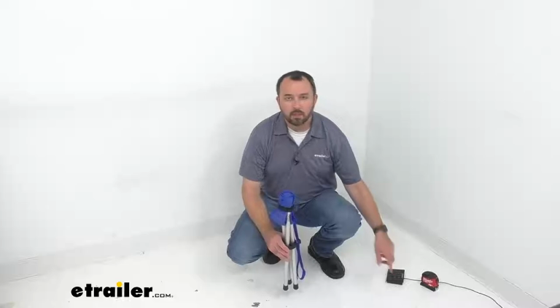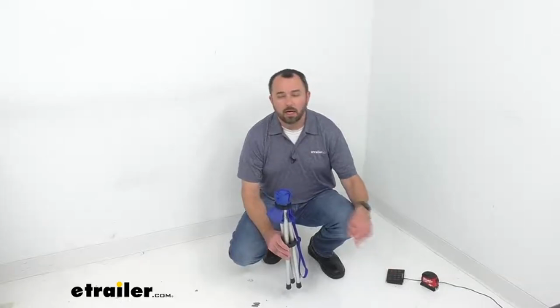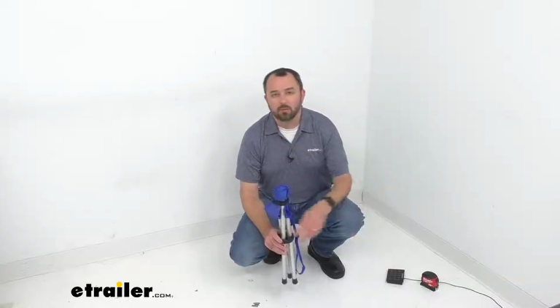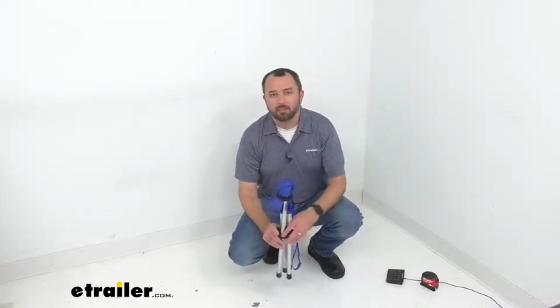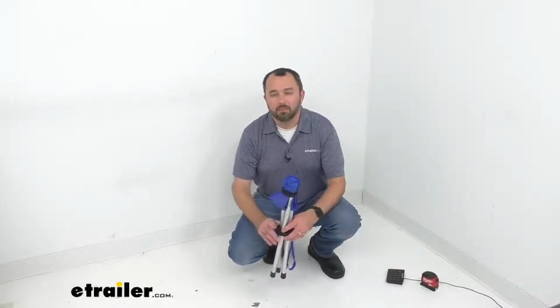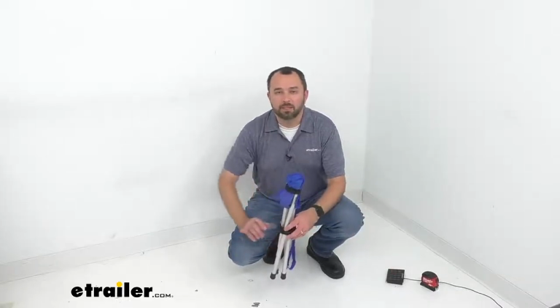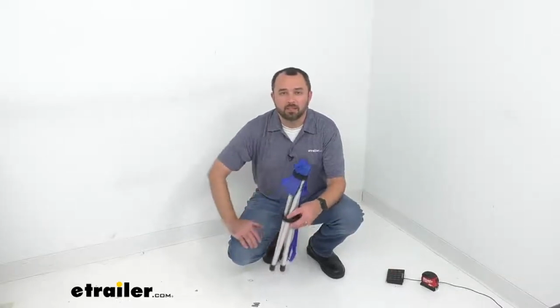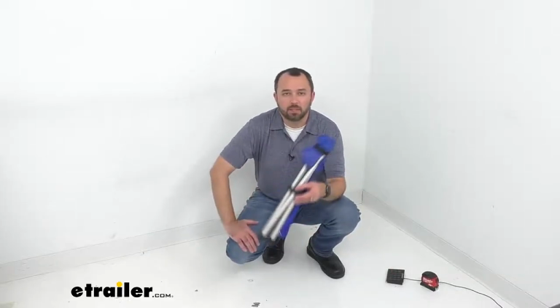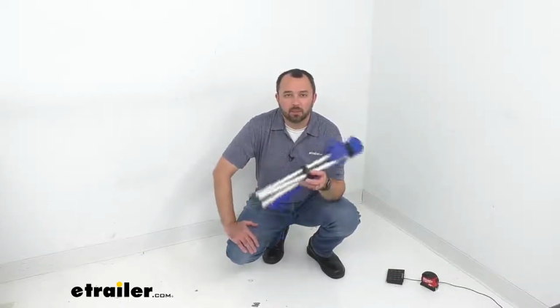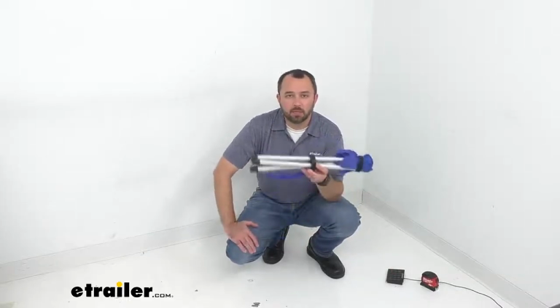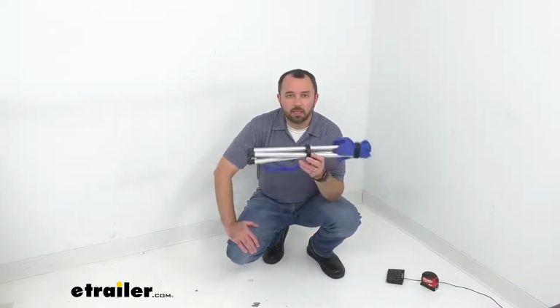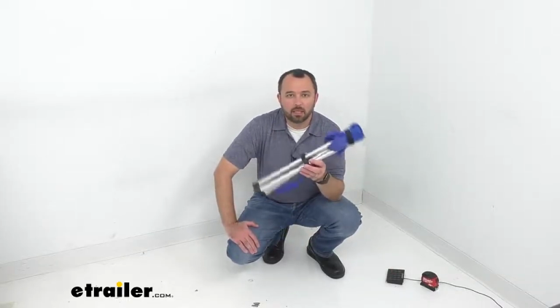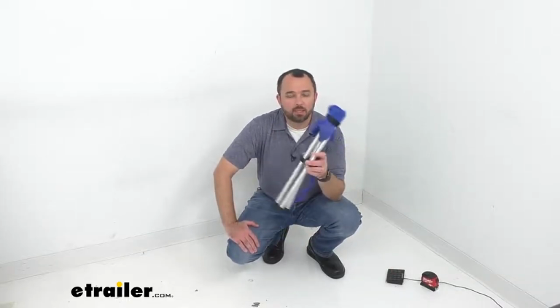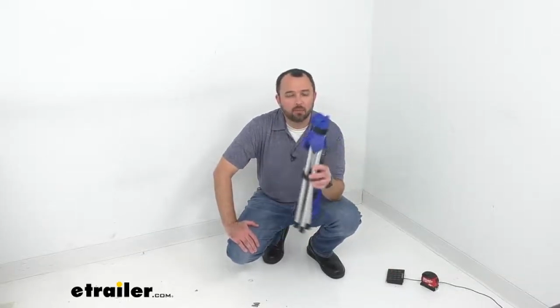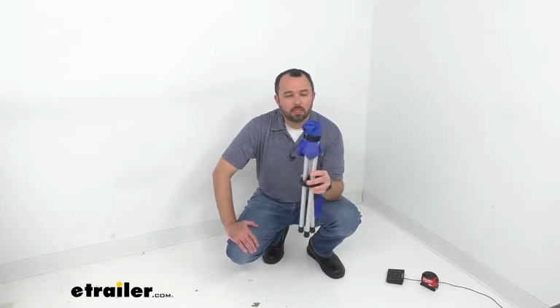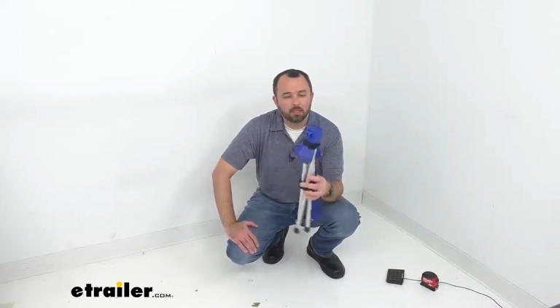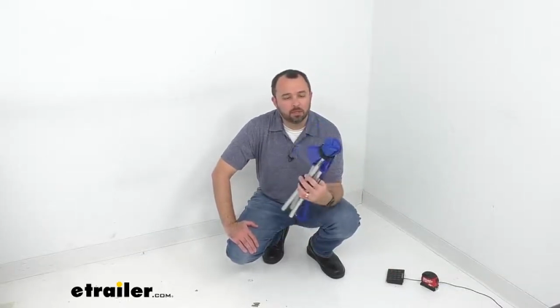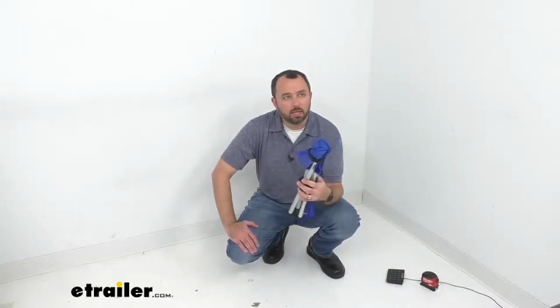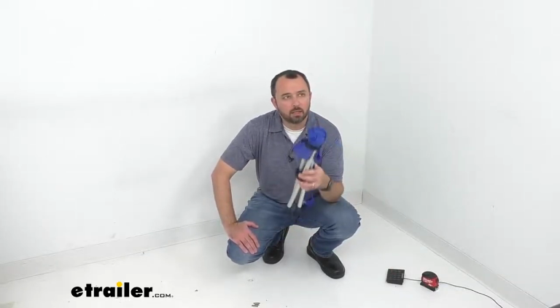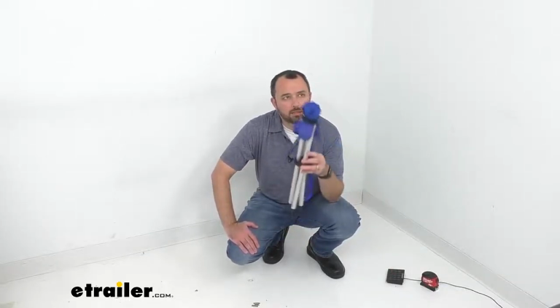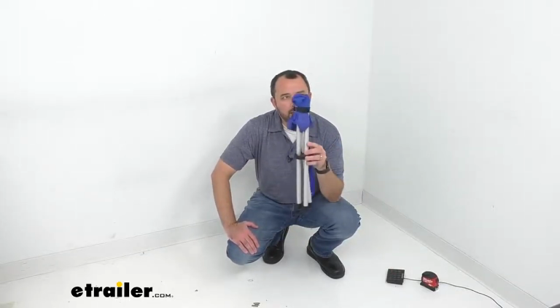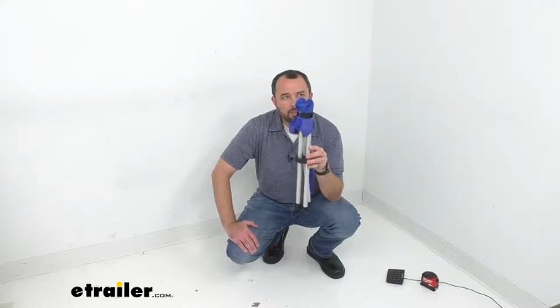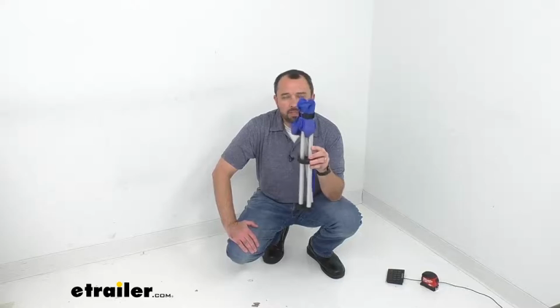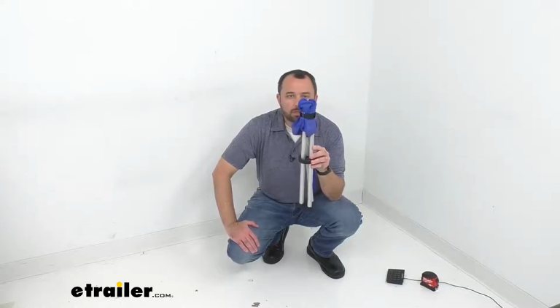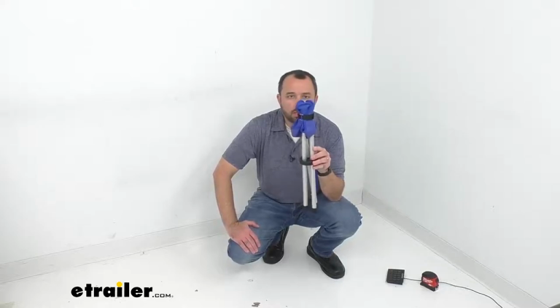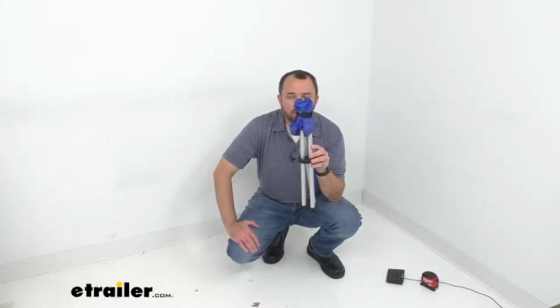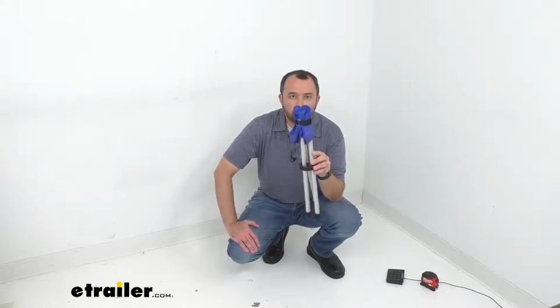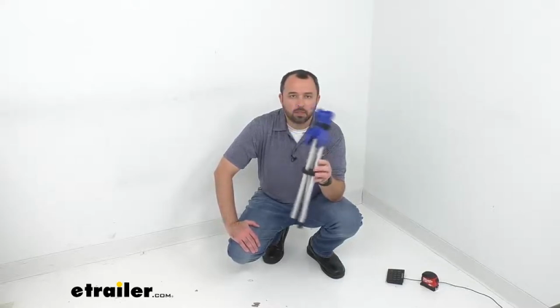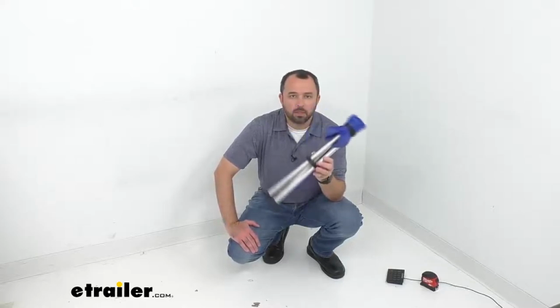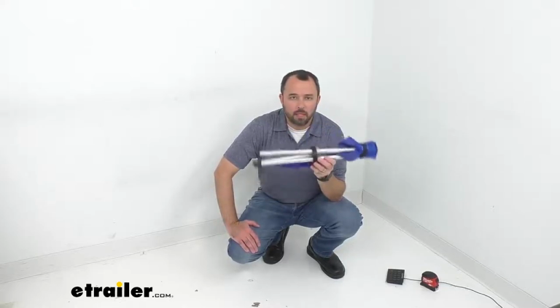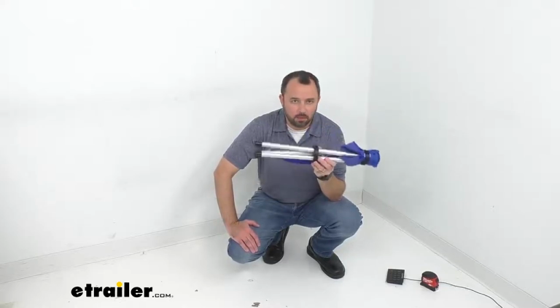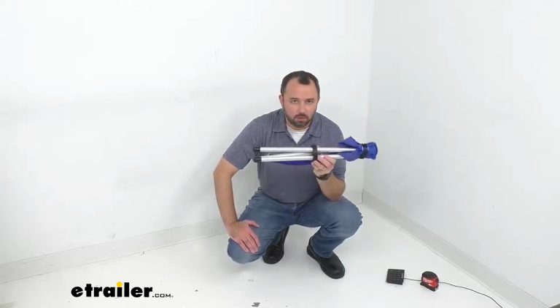Hi everybody, my name is Andy with eTrailer.com and today we're taking a look at Coughlin's 15 inch tall folding camping stool.